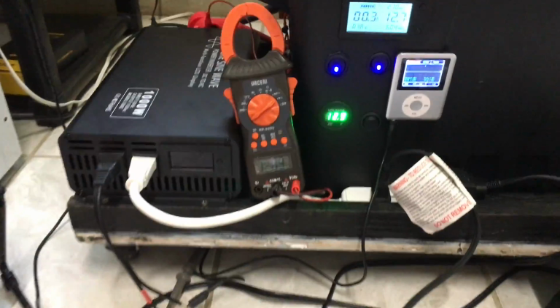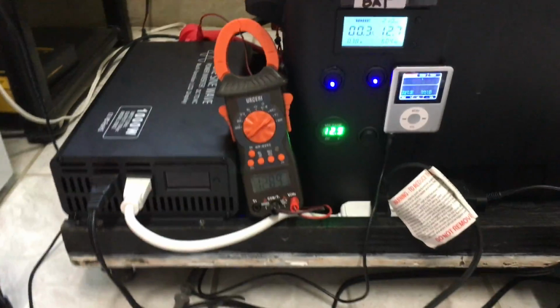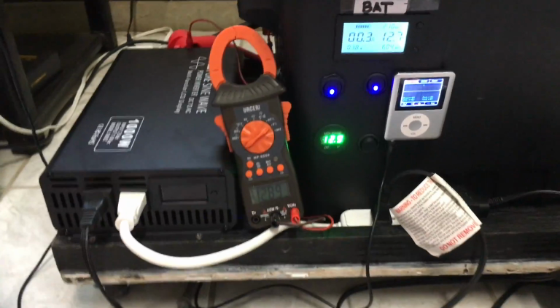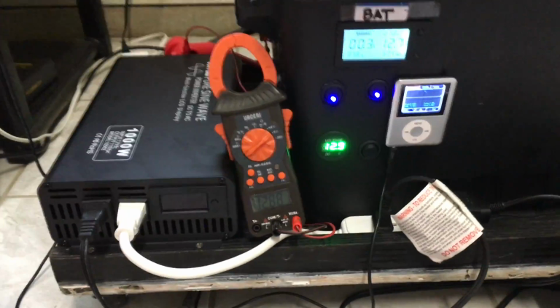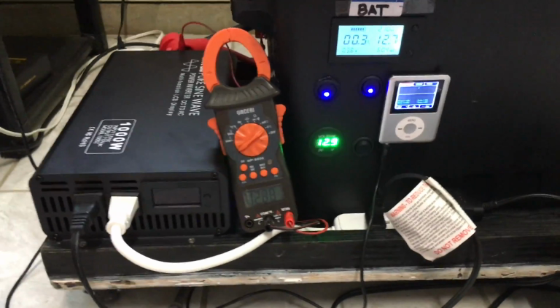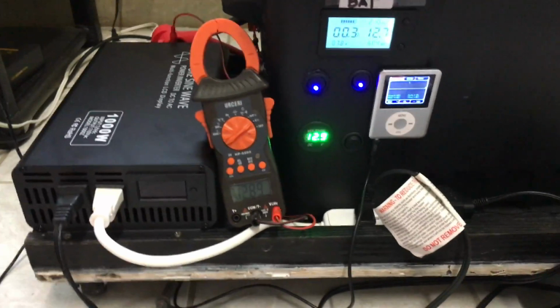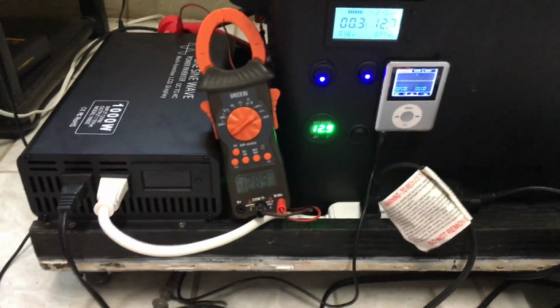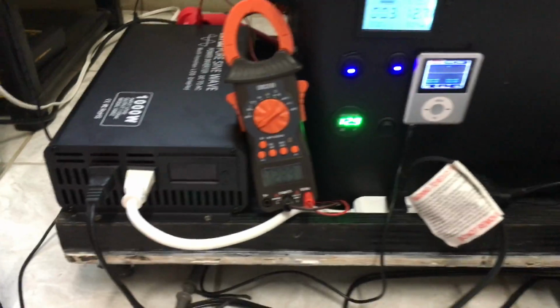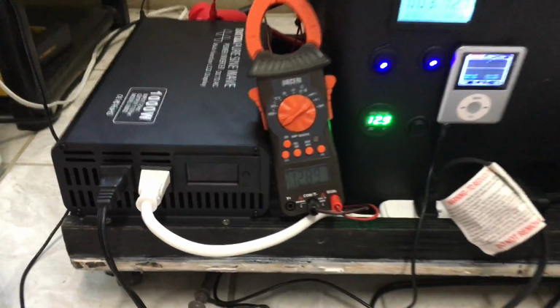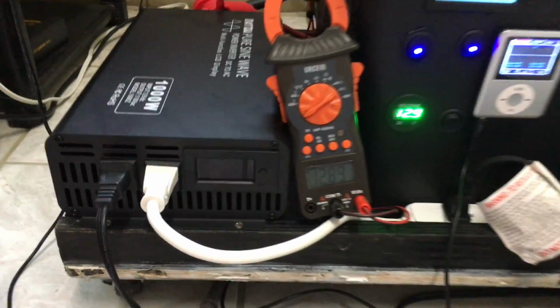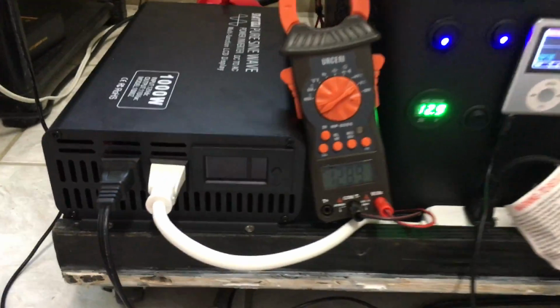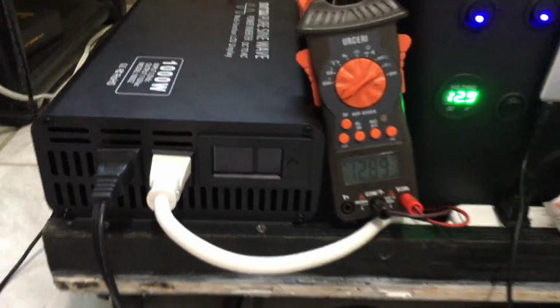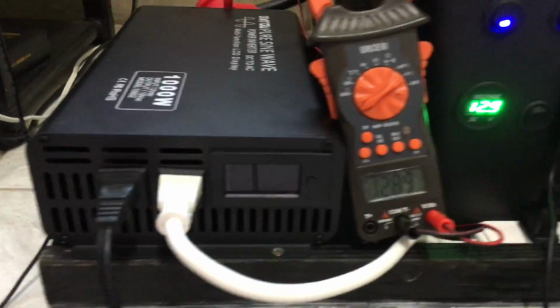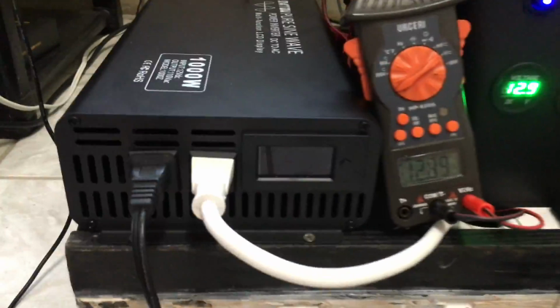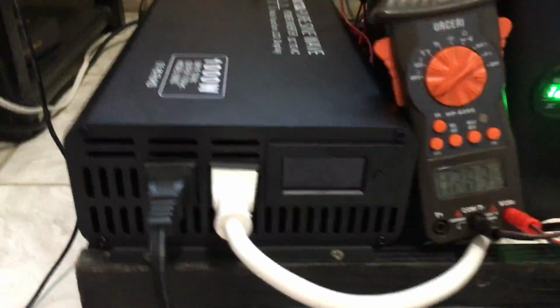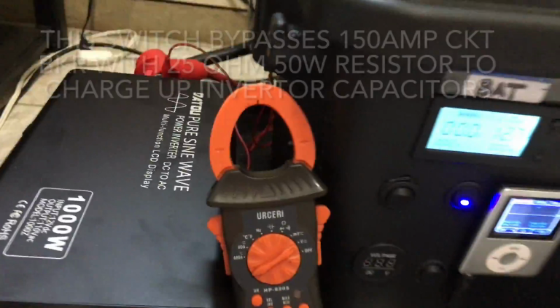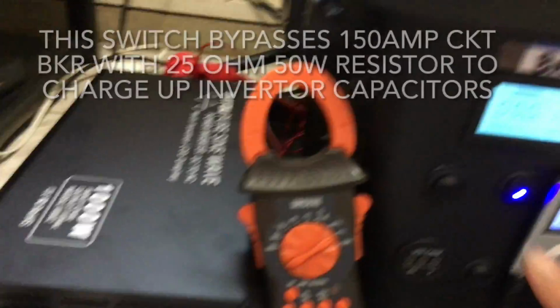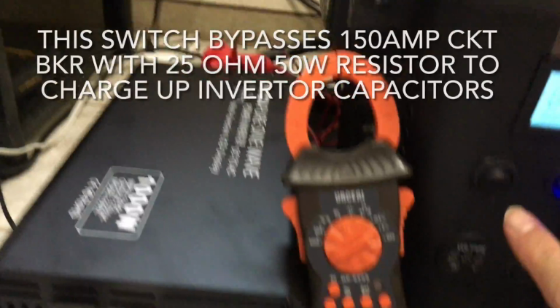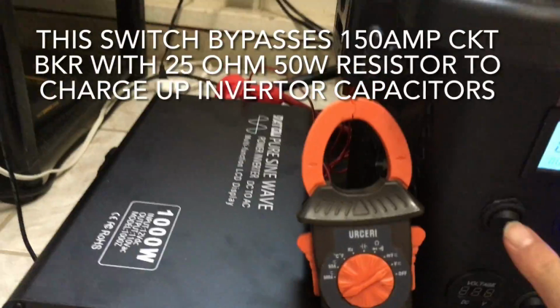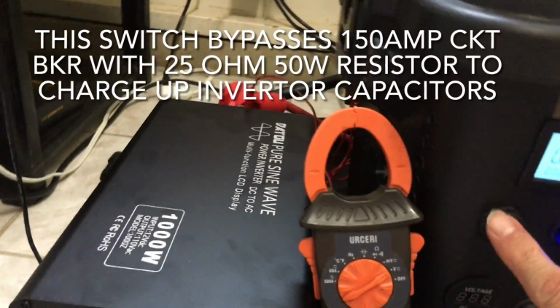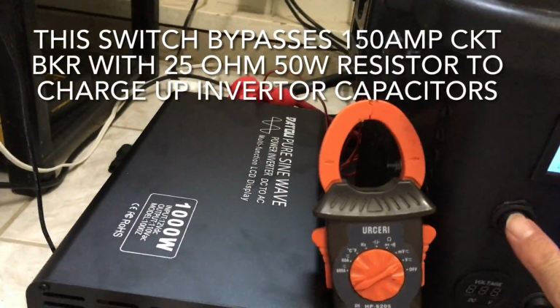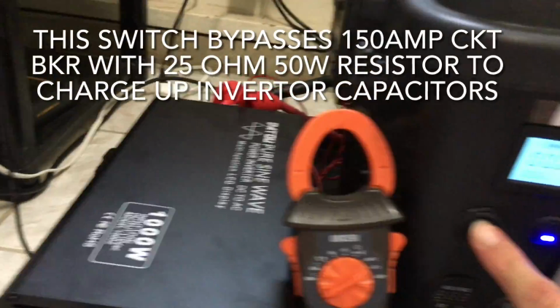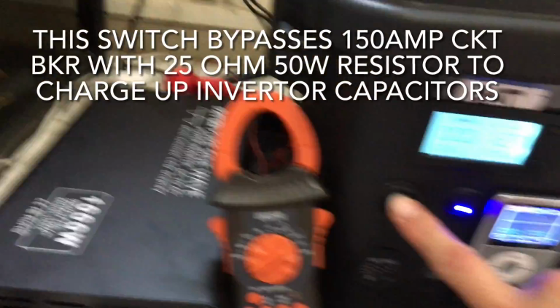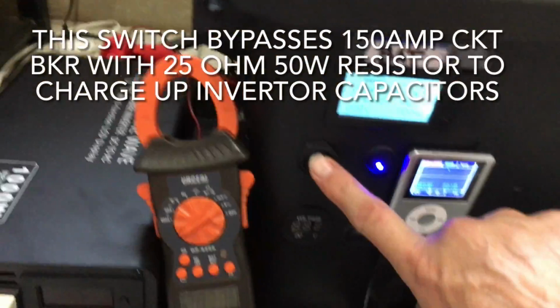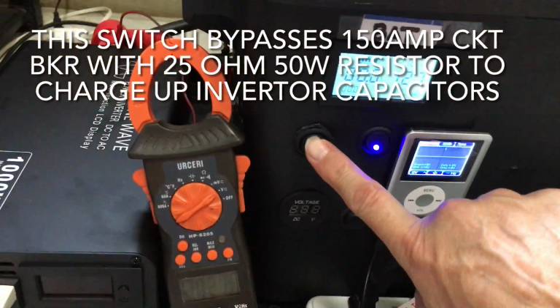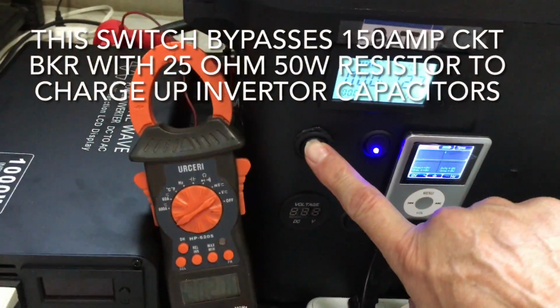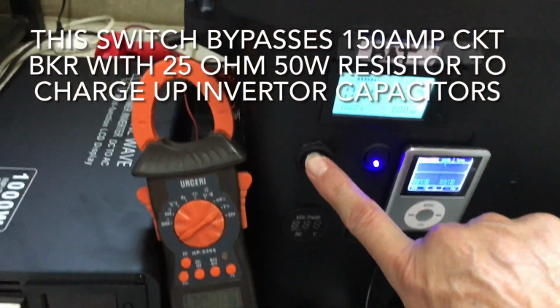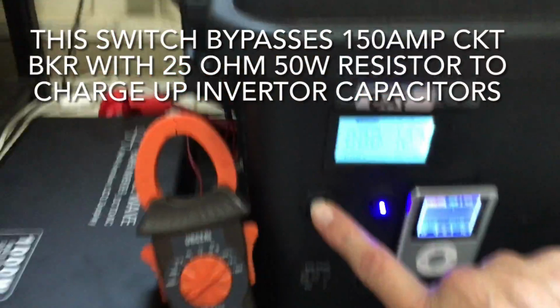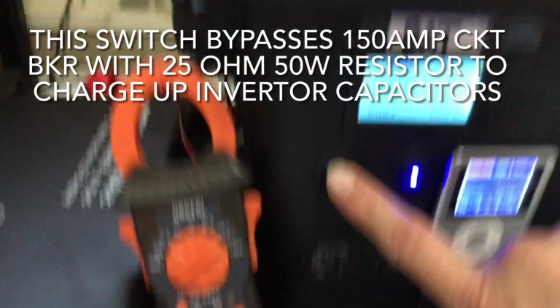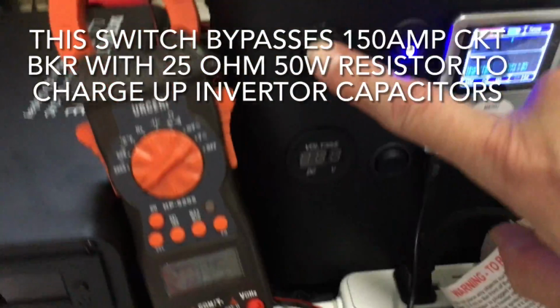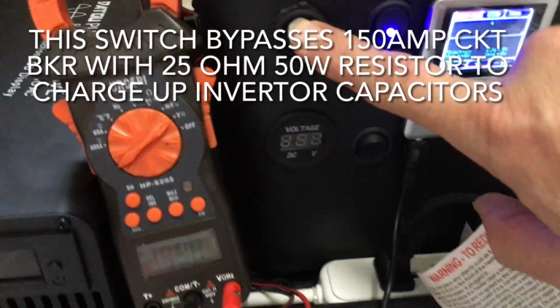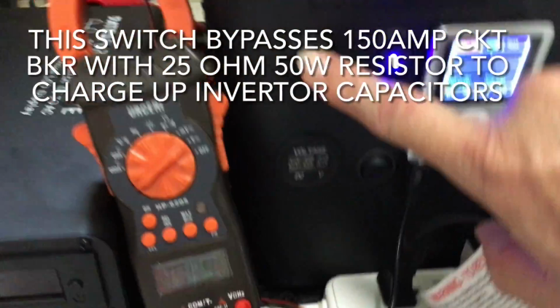The batteries are 2400 watt-hour golf cart batteries — 210 amp-hours each, 6 volts each, deep cycle — from Costco. We want to turn this on and power it up.